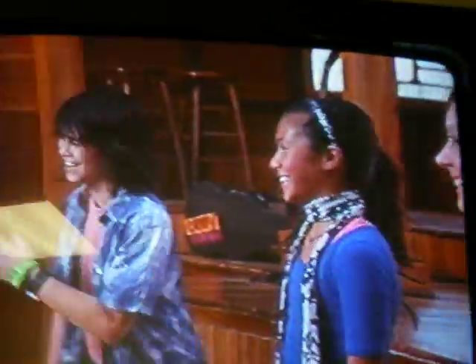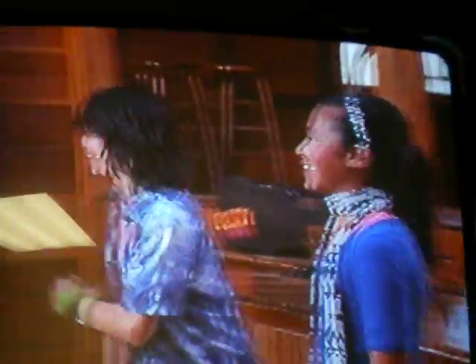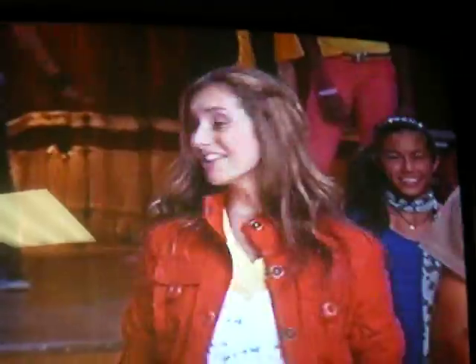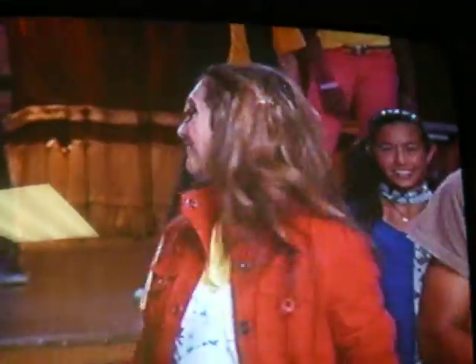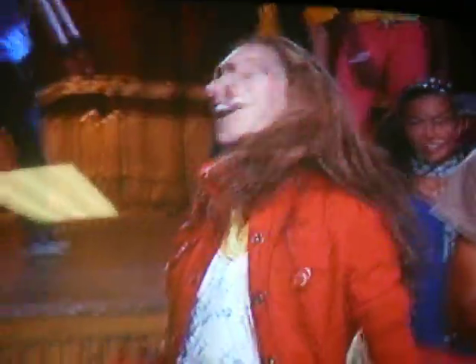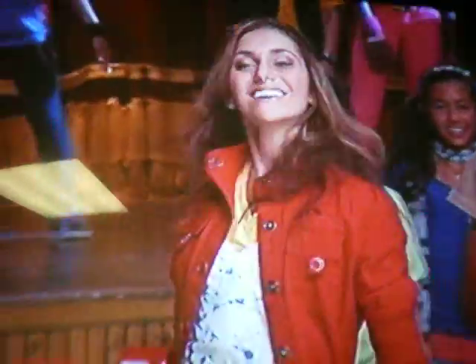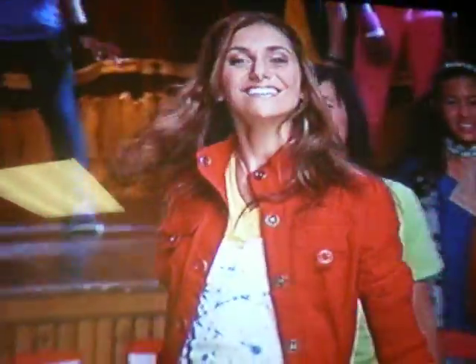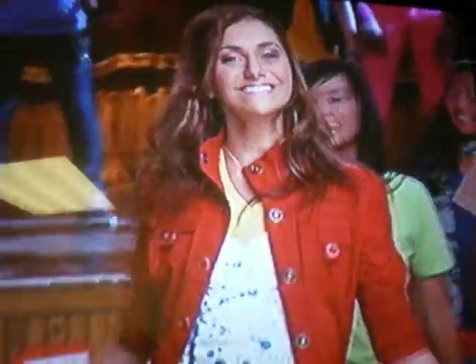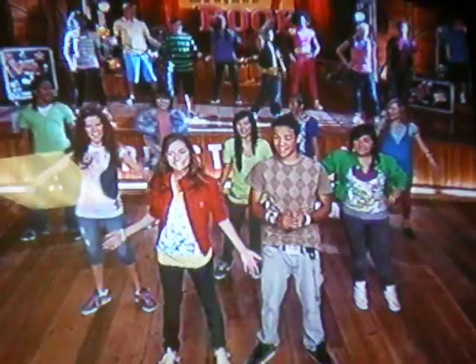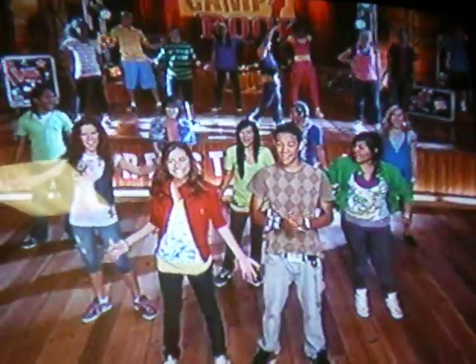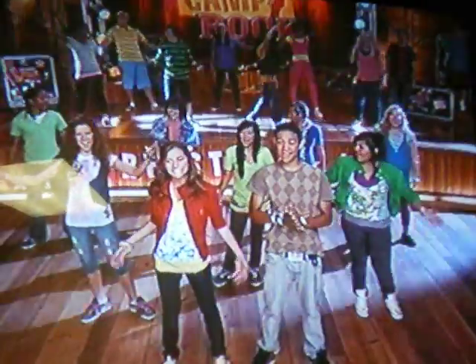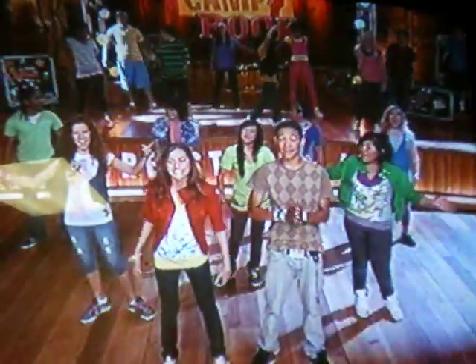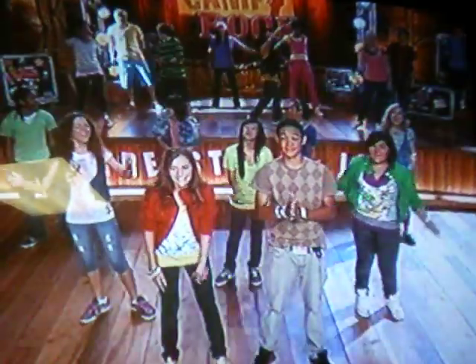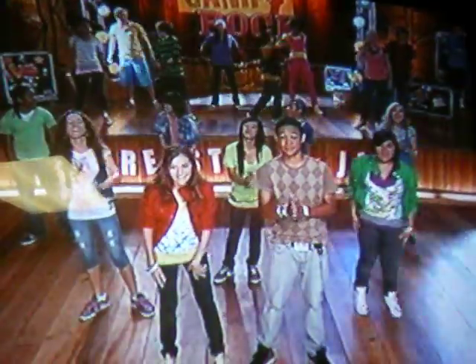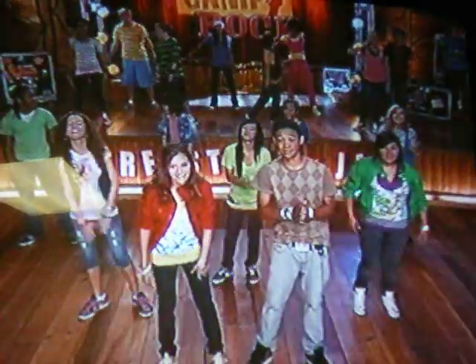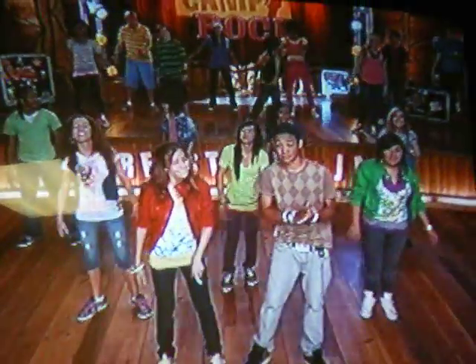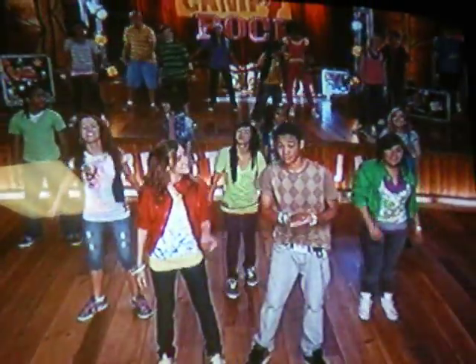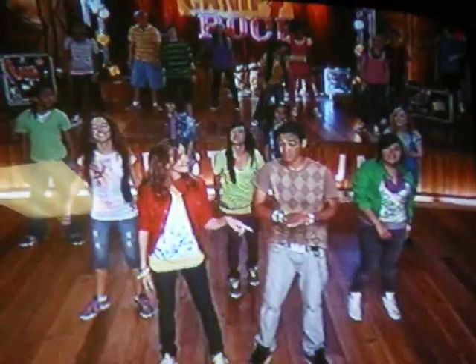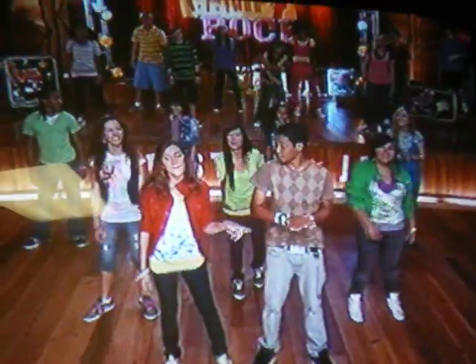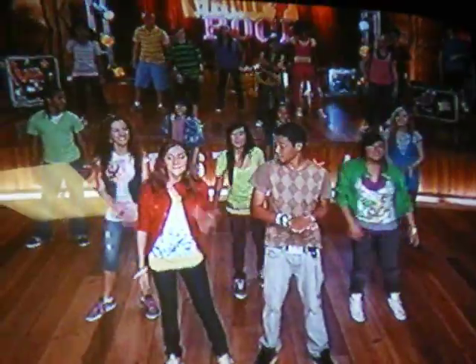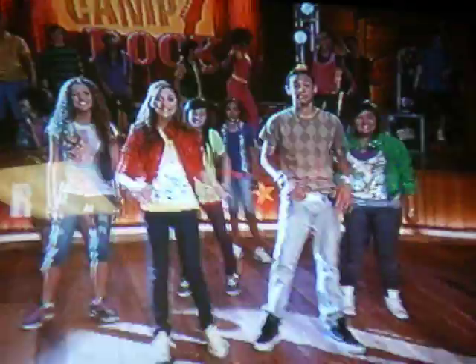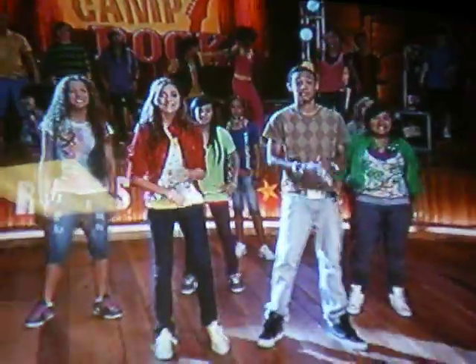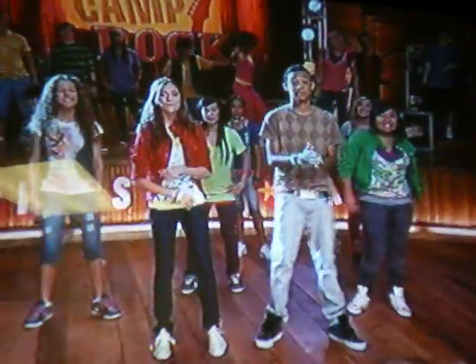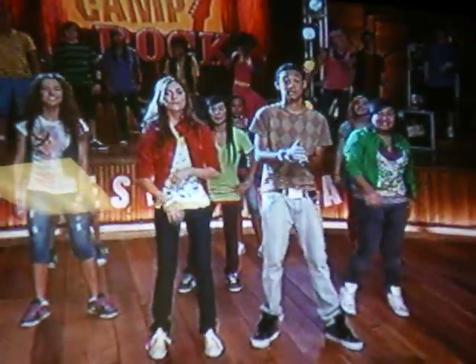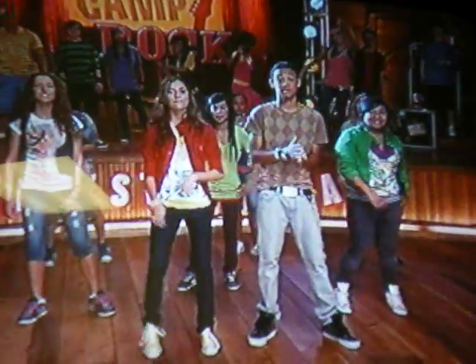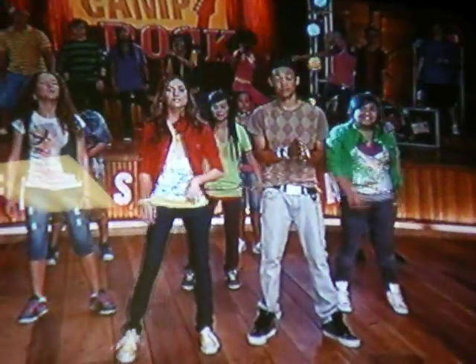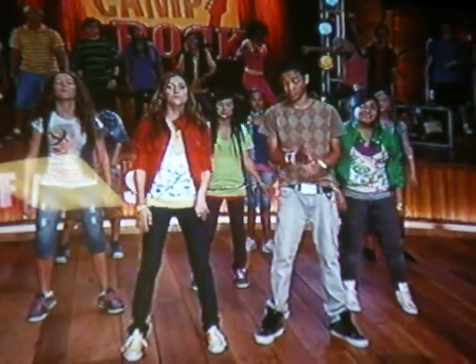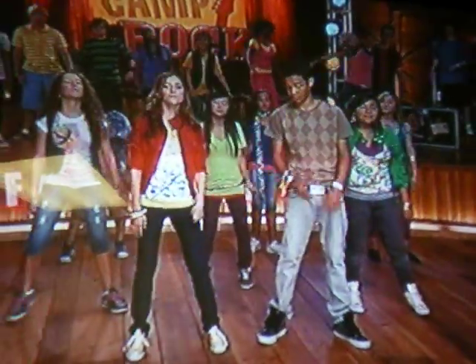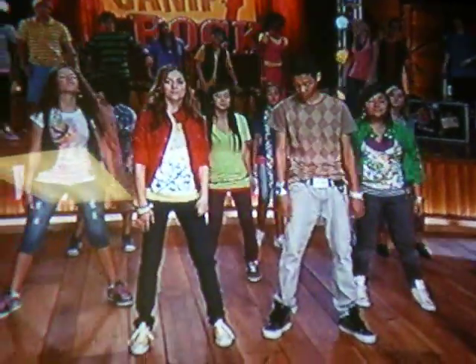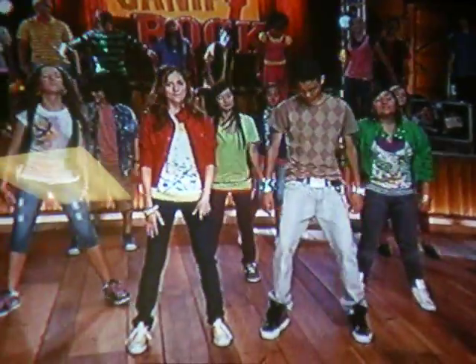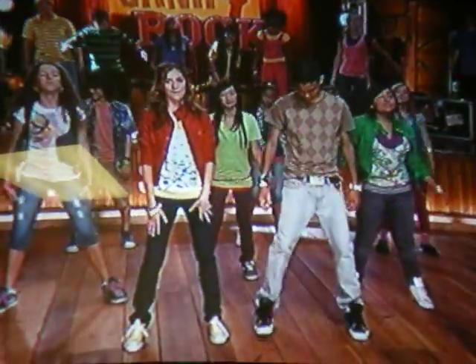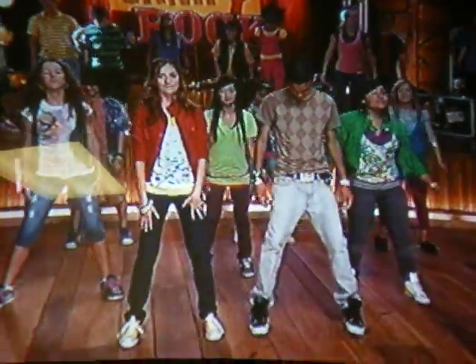Are you ready to rock? Yeah! Nice, here we go. Start with our feet shoulder width apart.